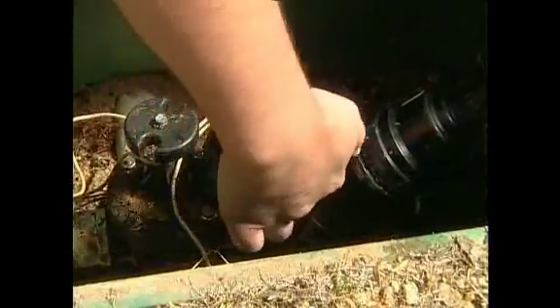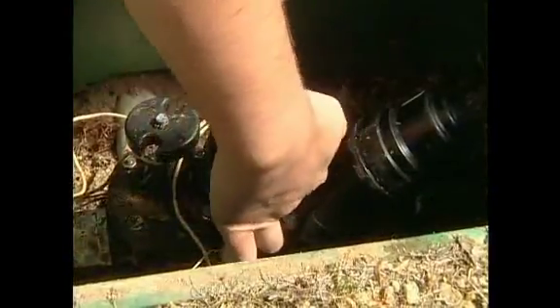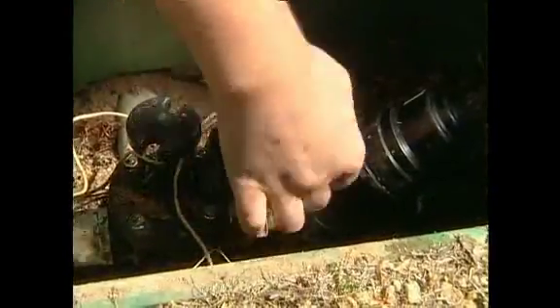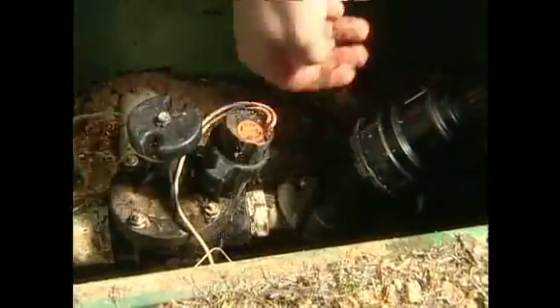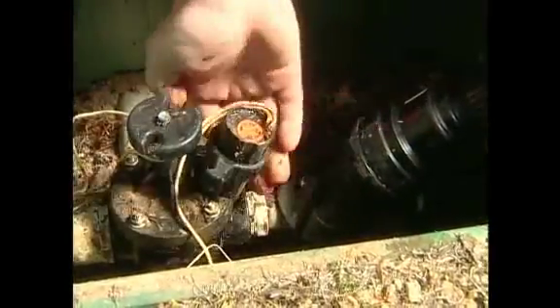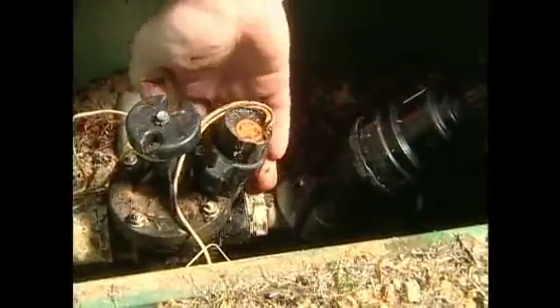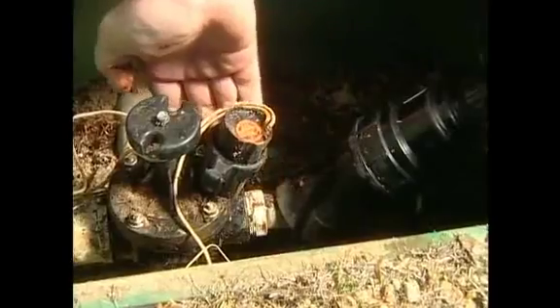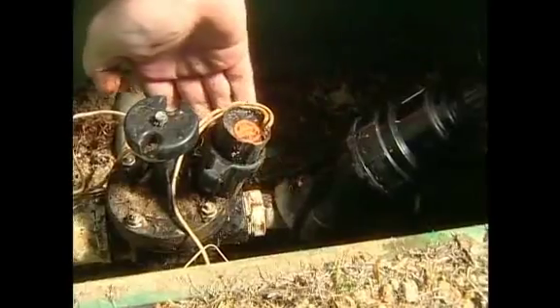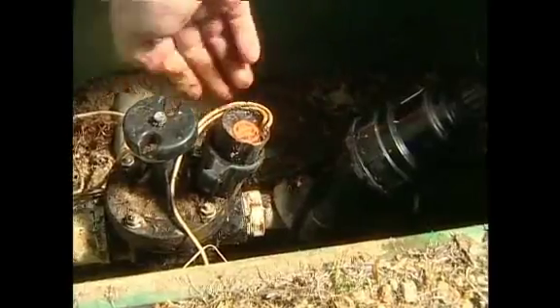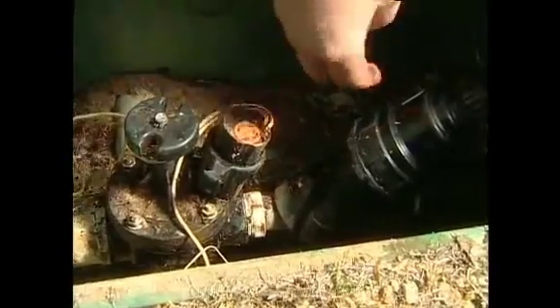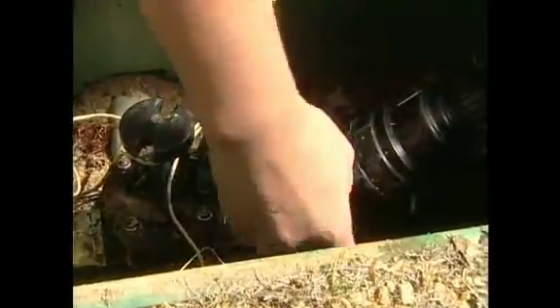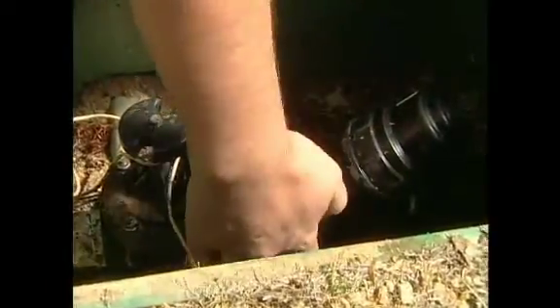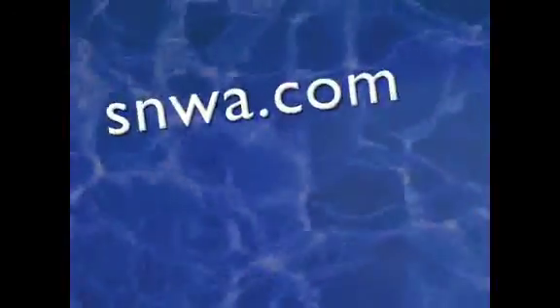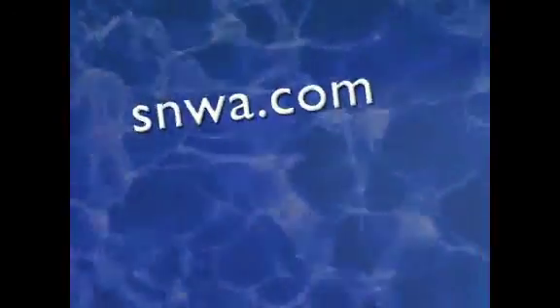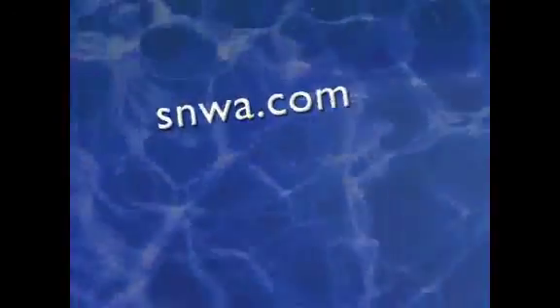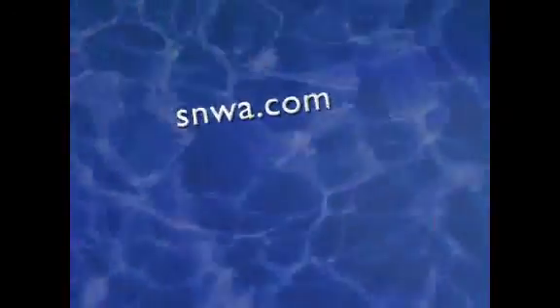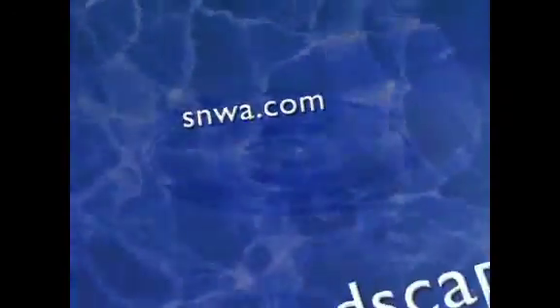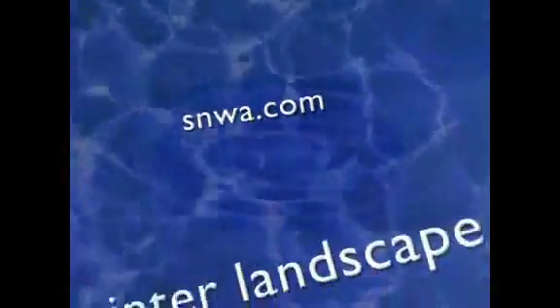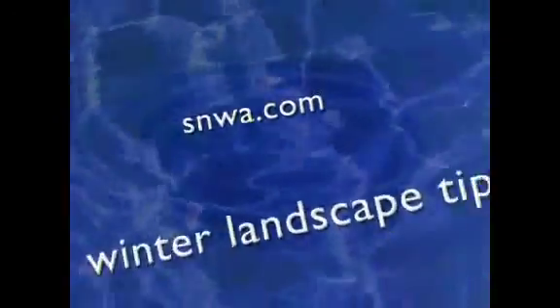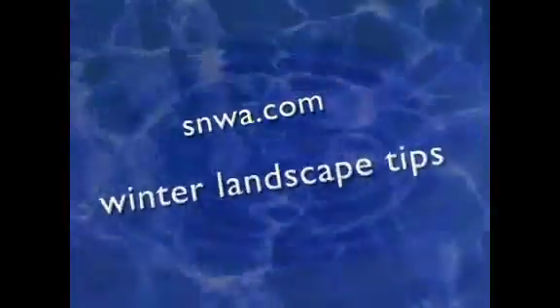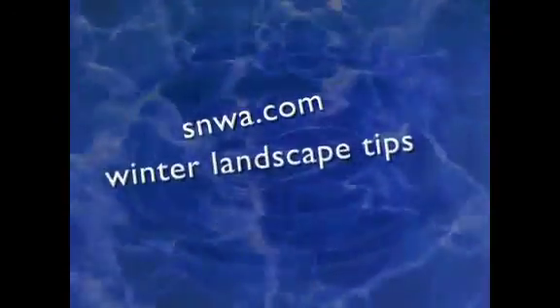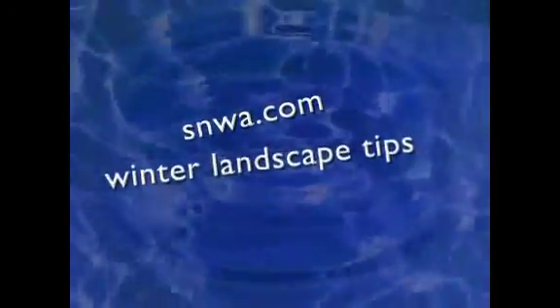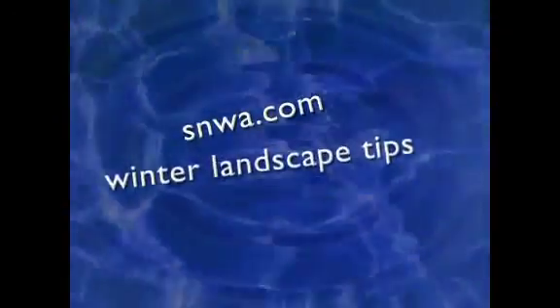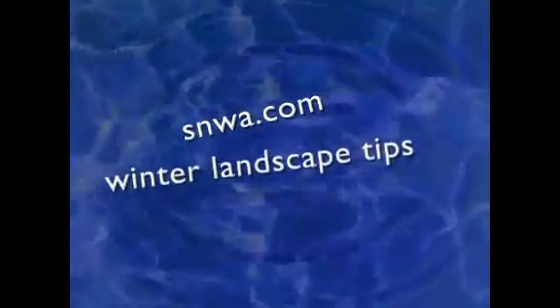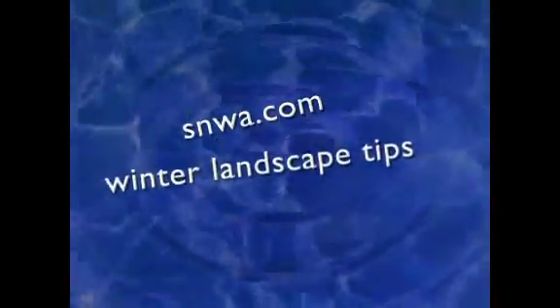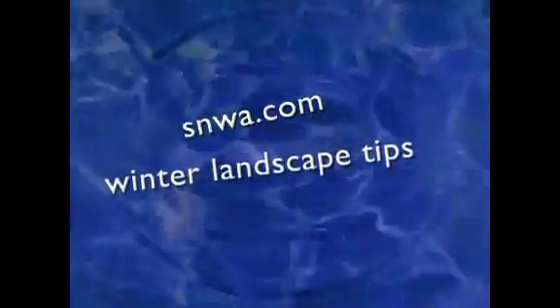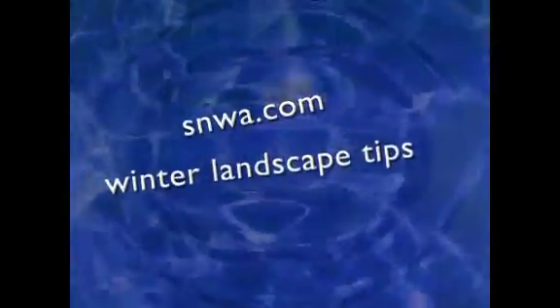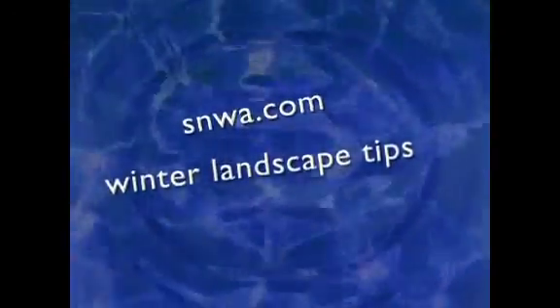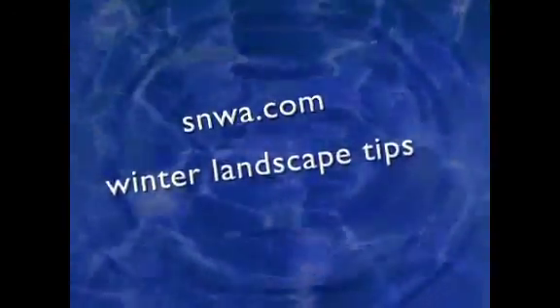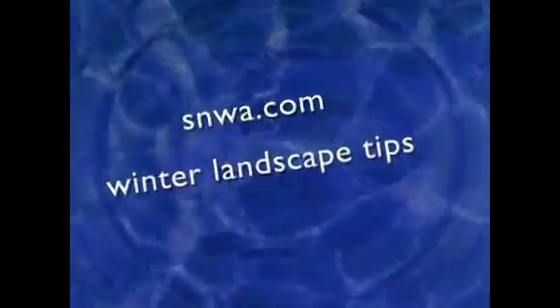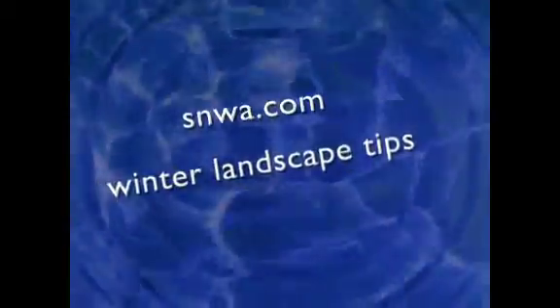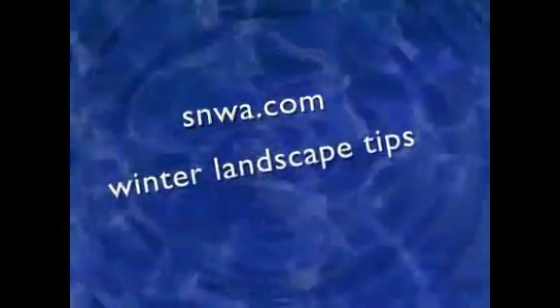For more information to help your landscape weather the cold season, visit SNWA.com and search Winter Landscape Tips.